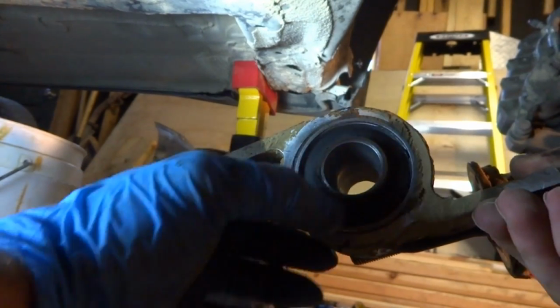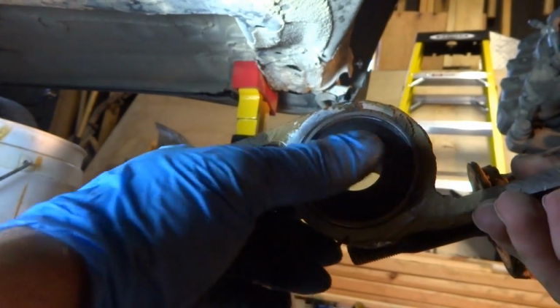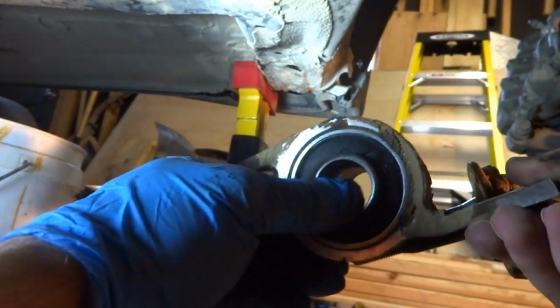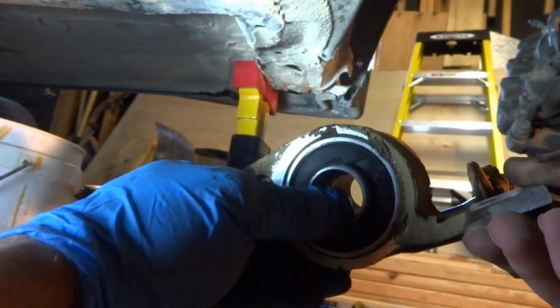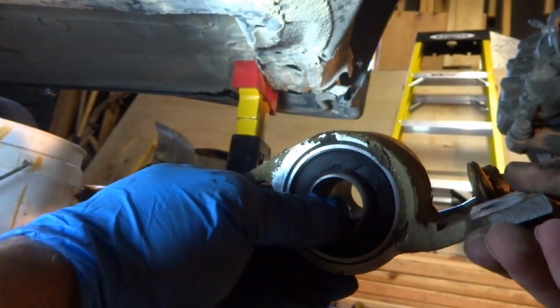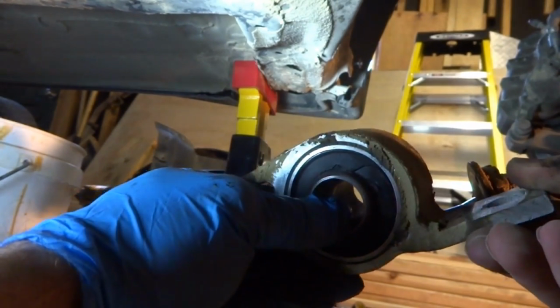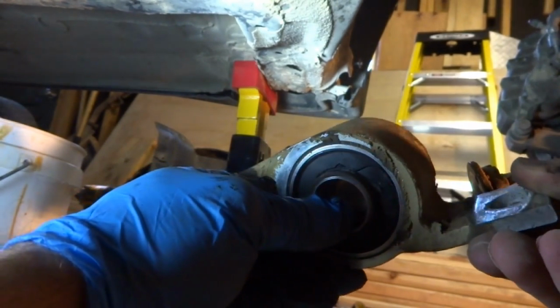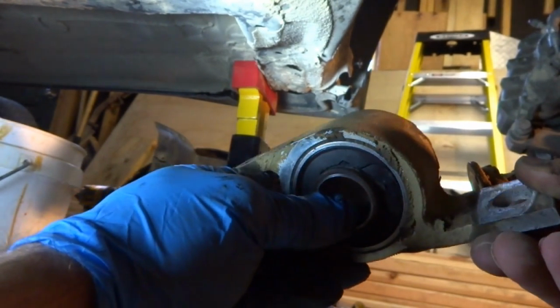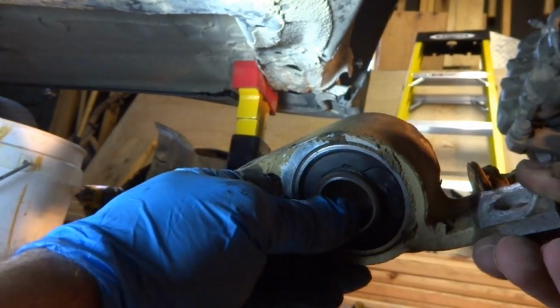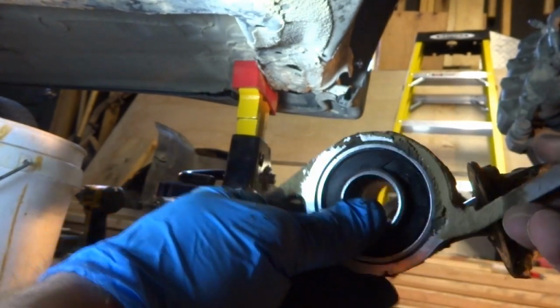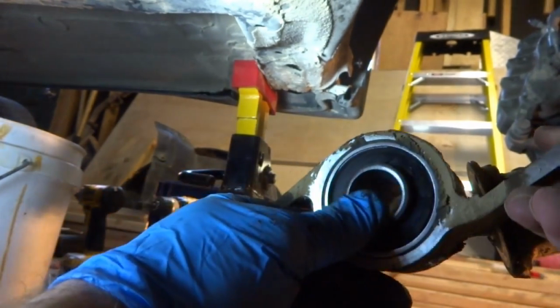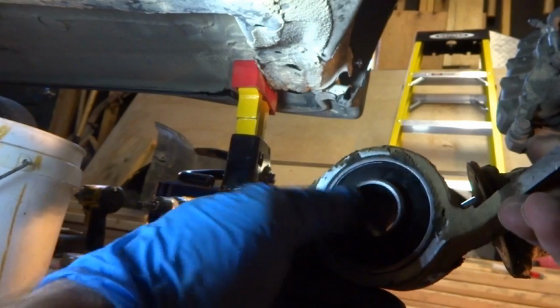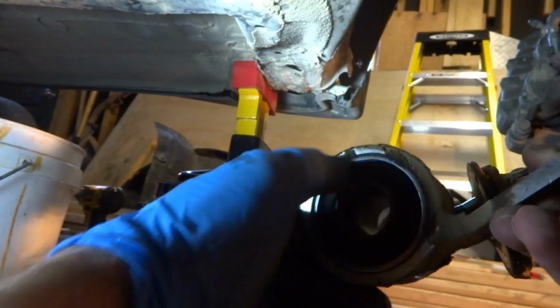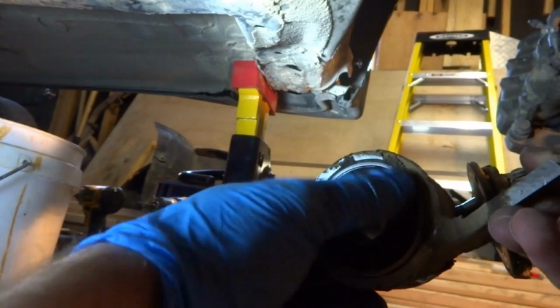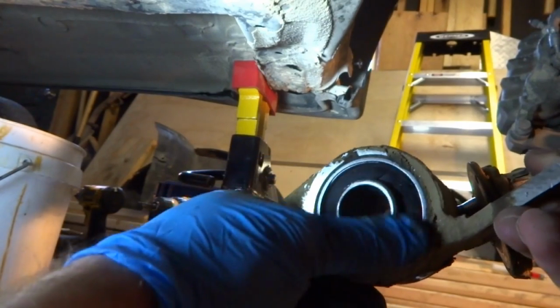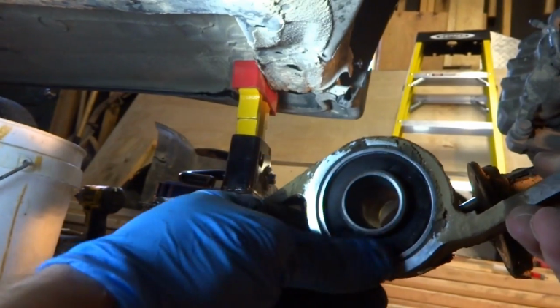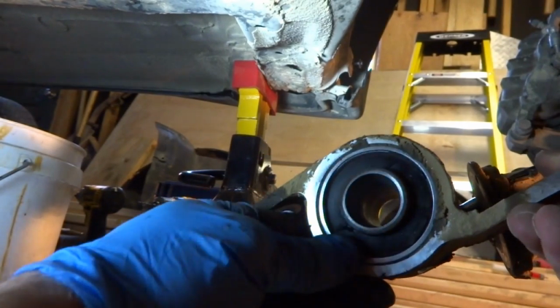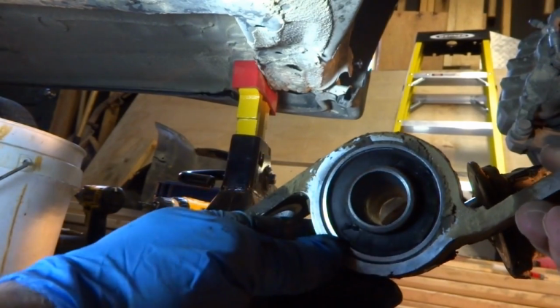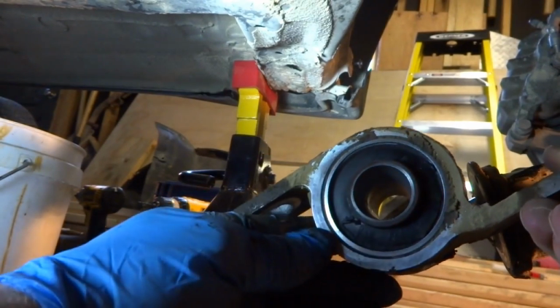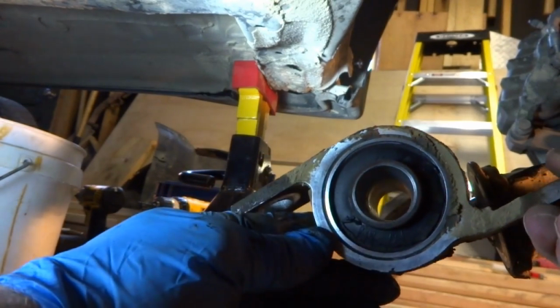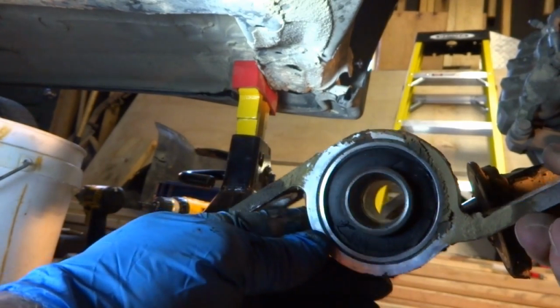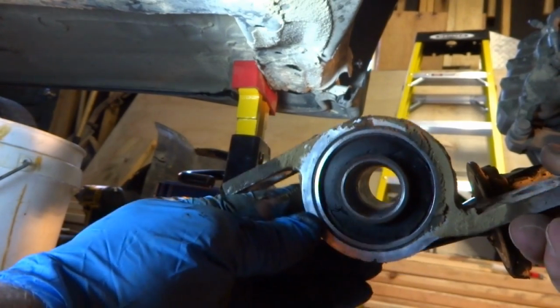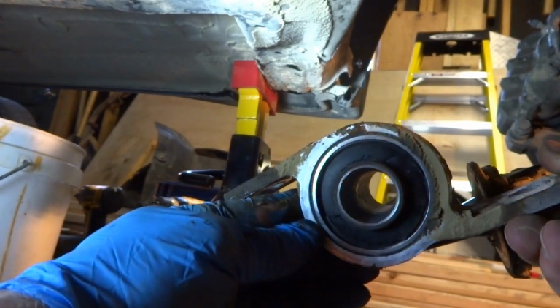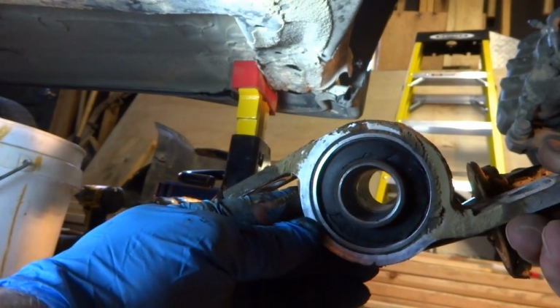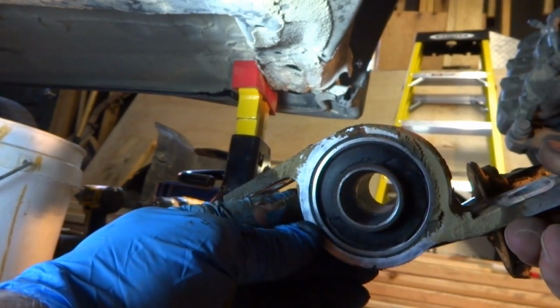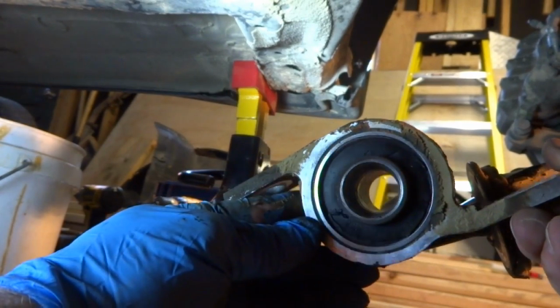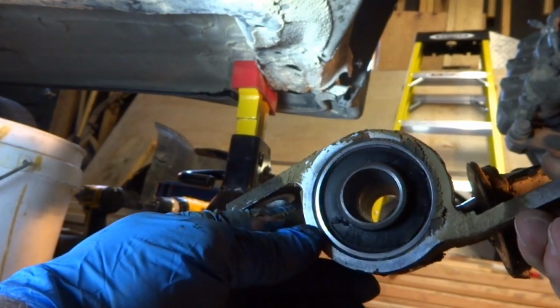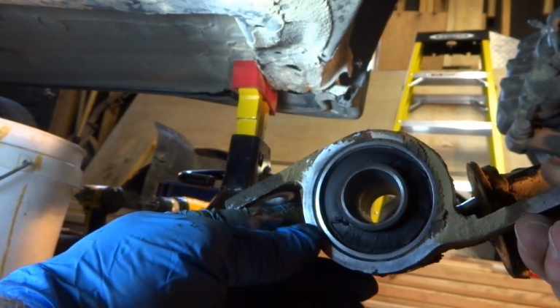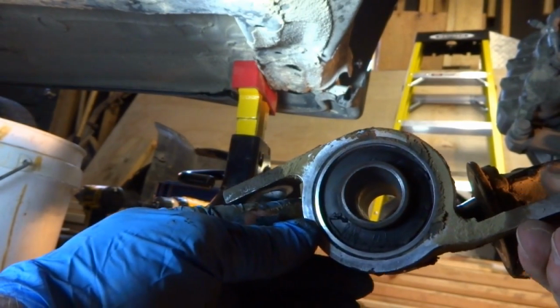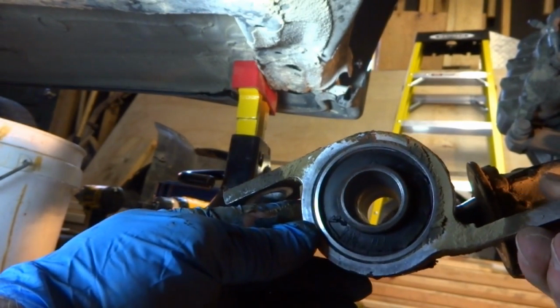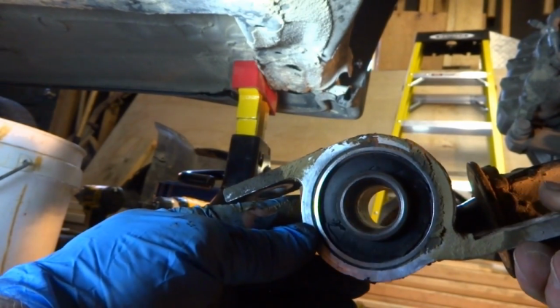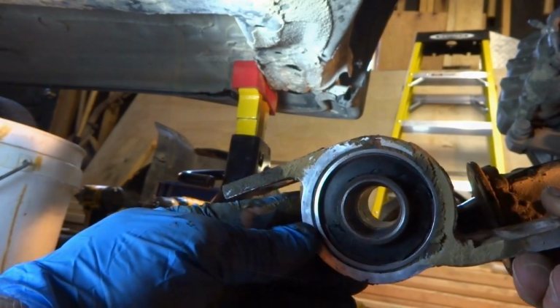This whole bushing is completely torn apart. It's cracked all the way around — this thing was barely hanging on.